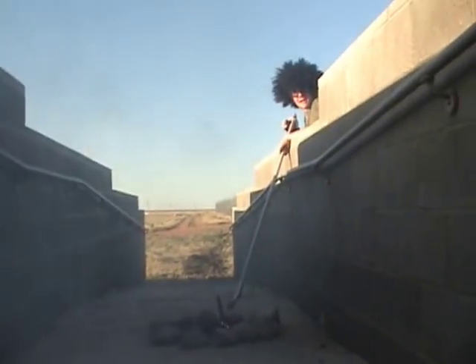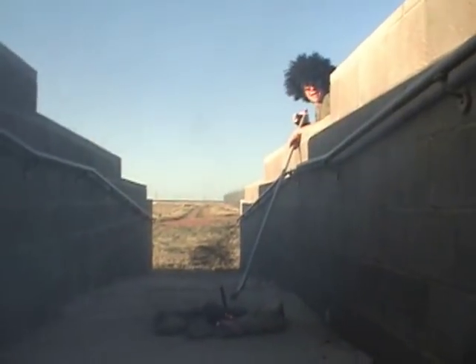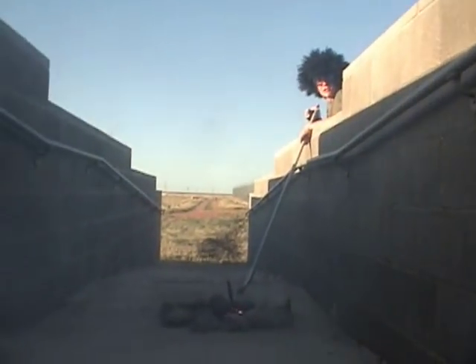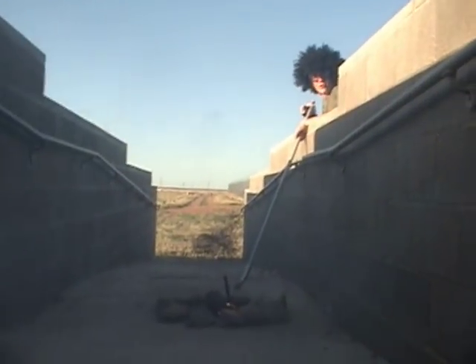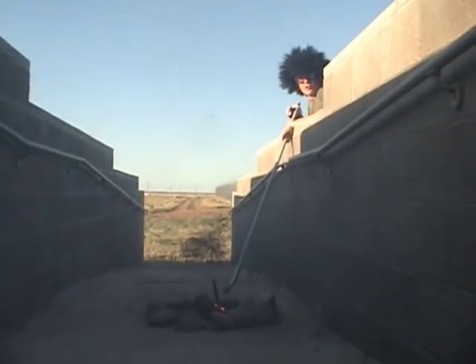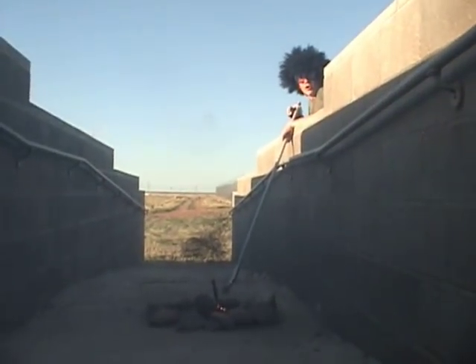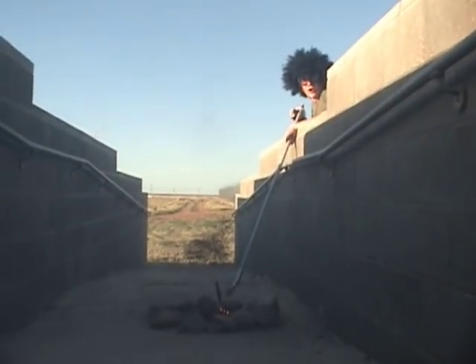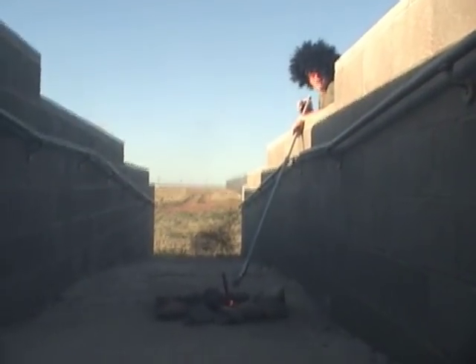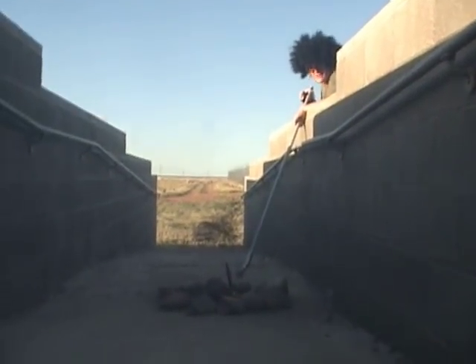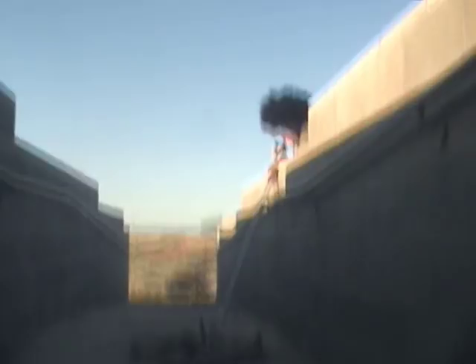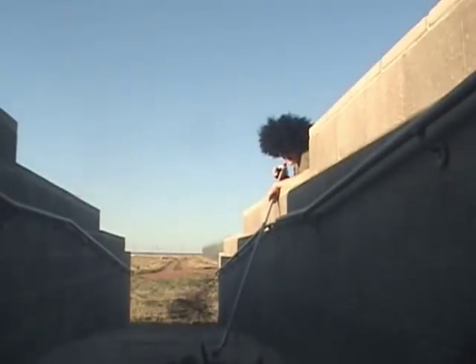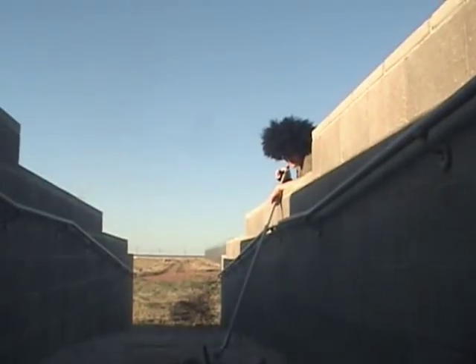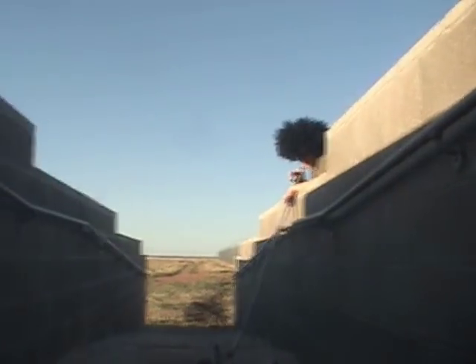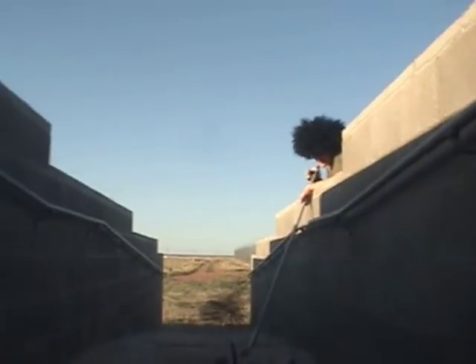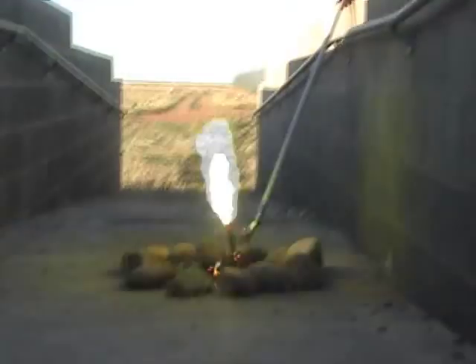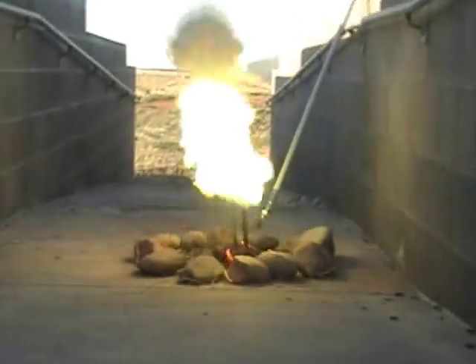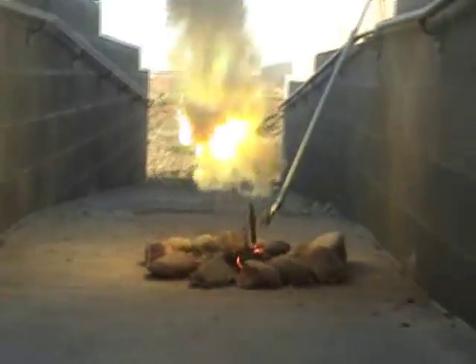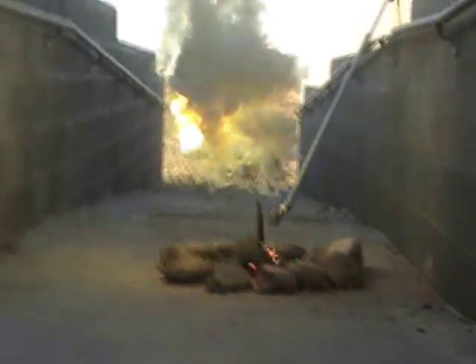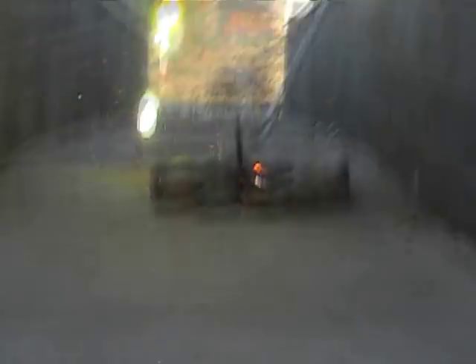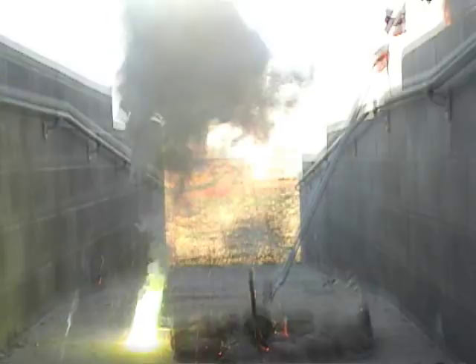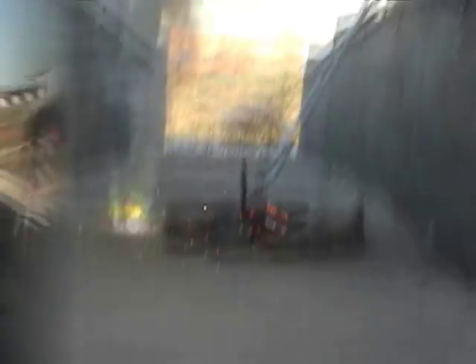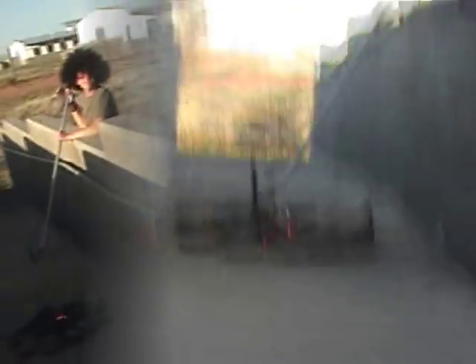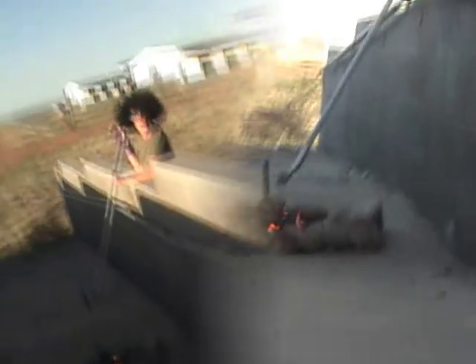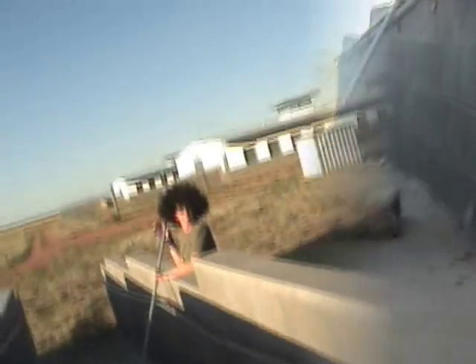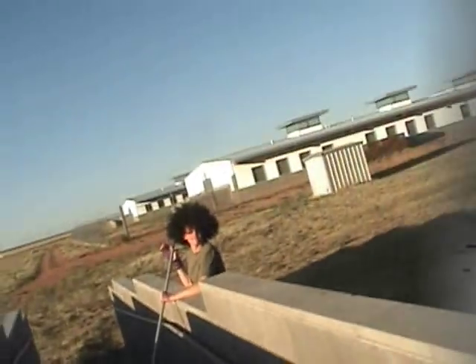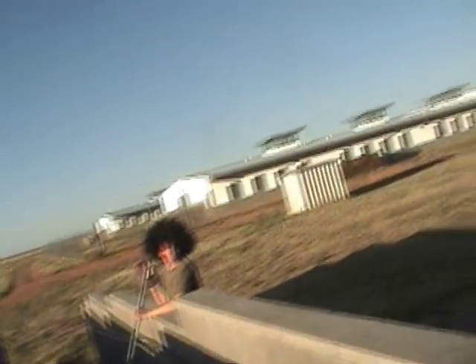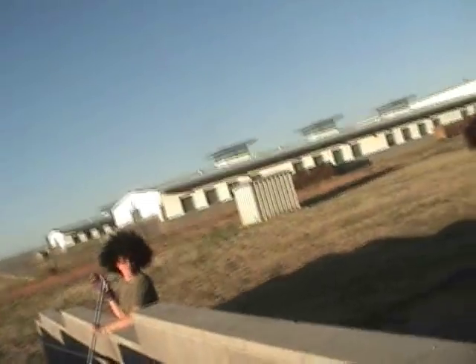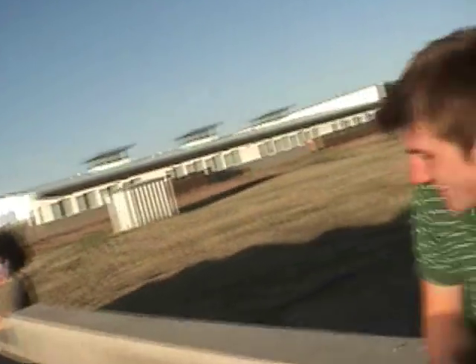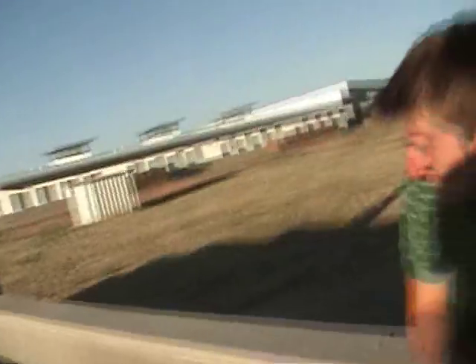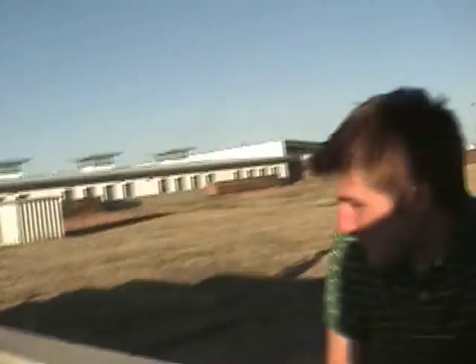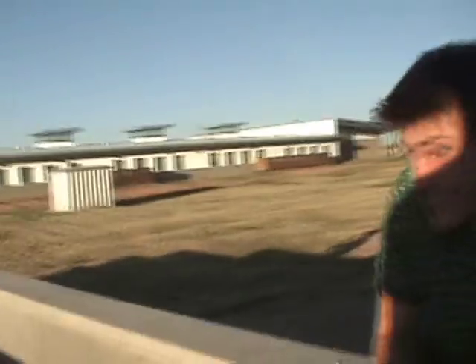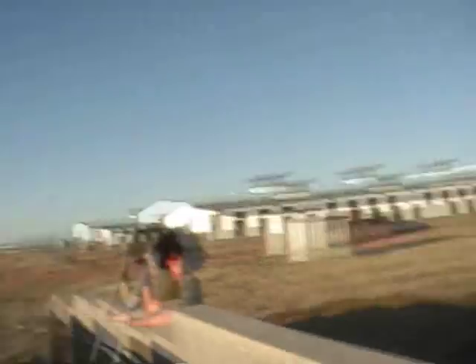That was cool! It is also known as flash powder.